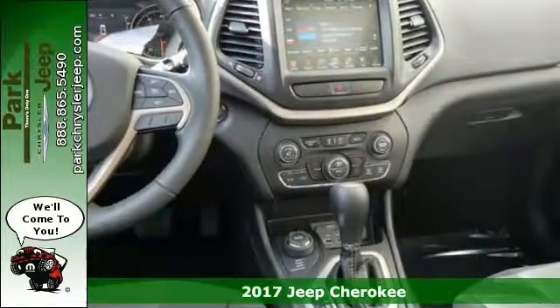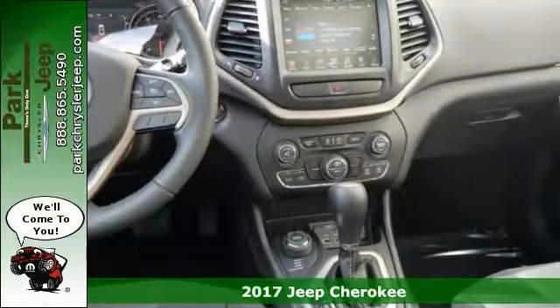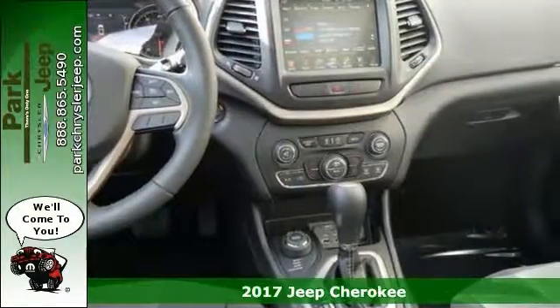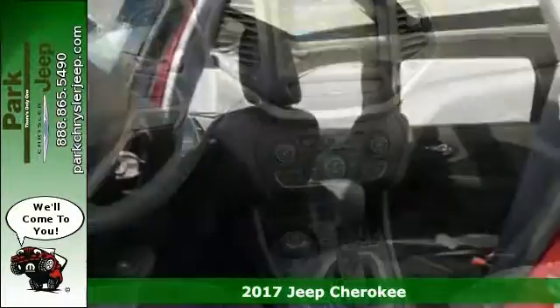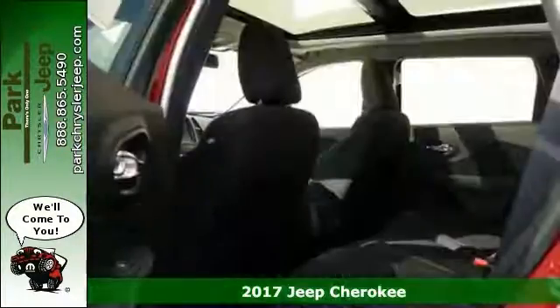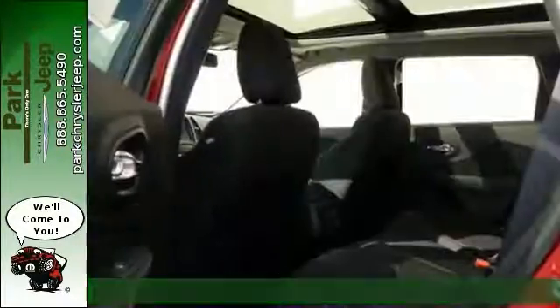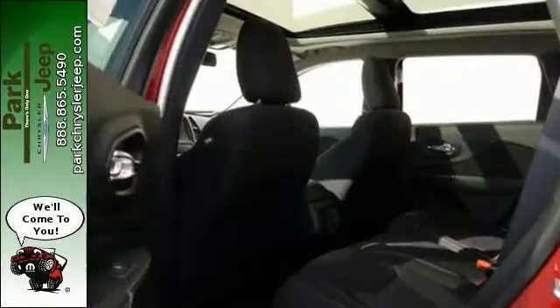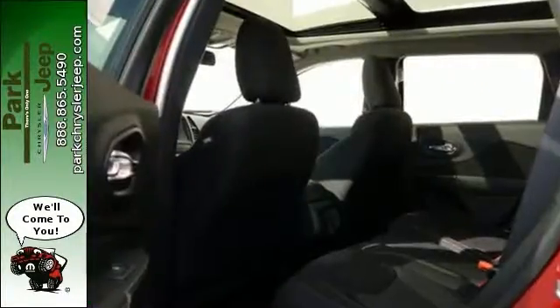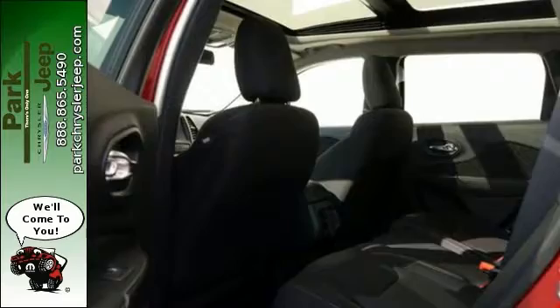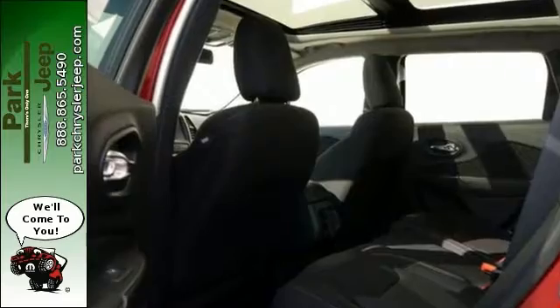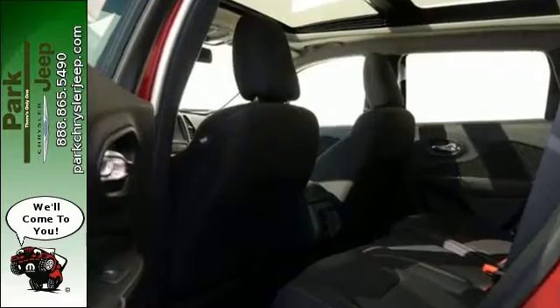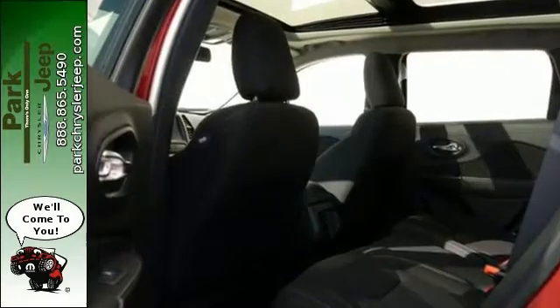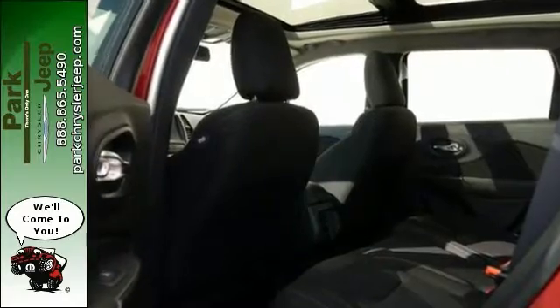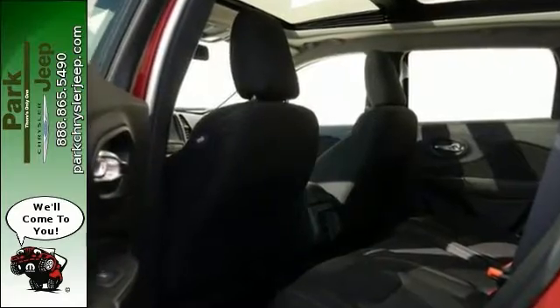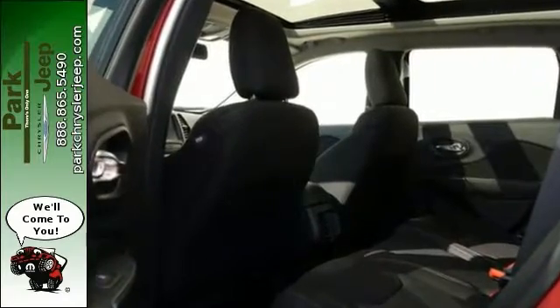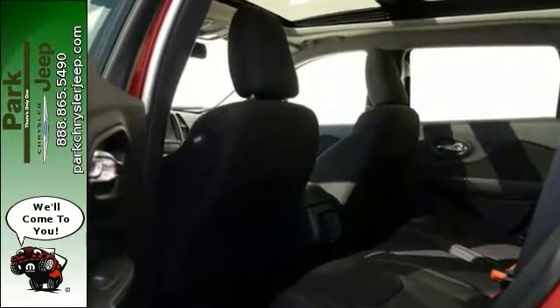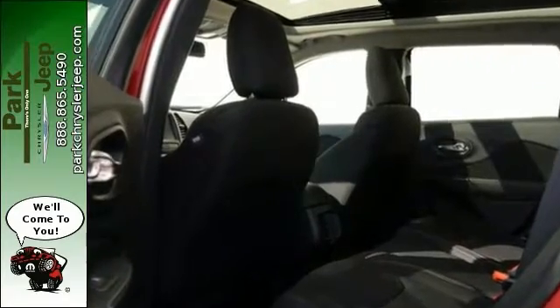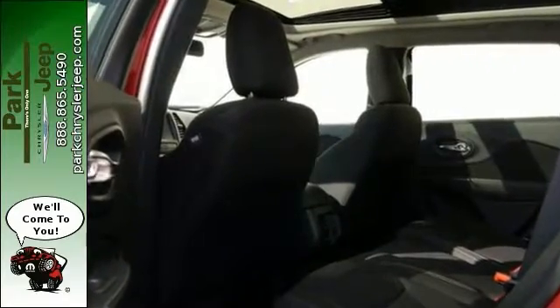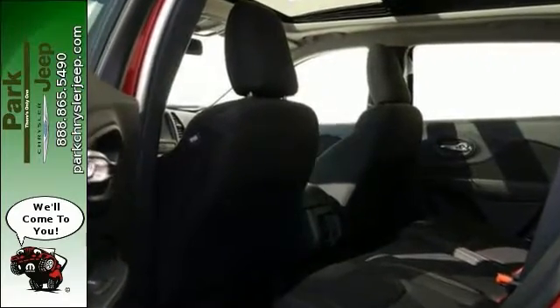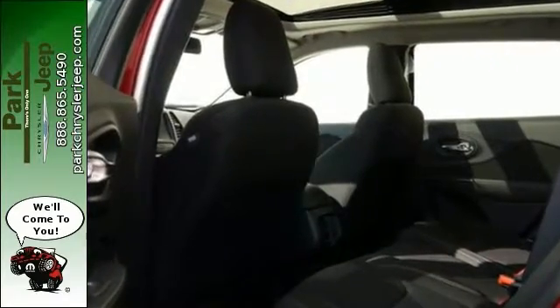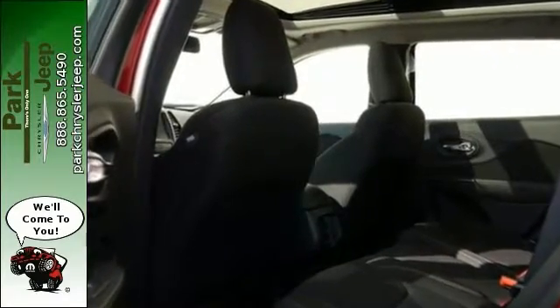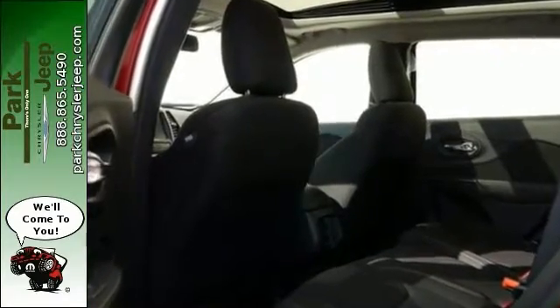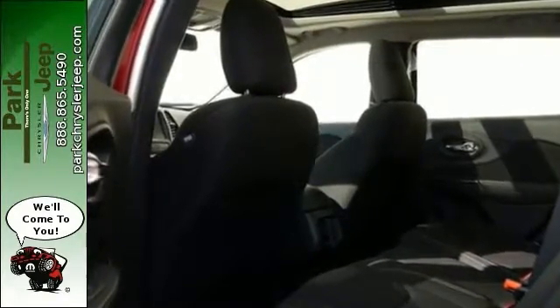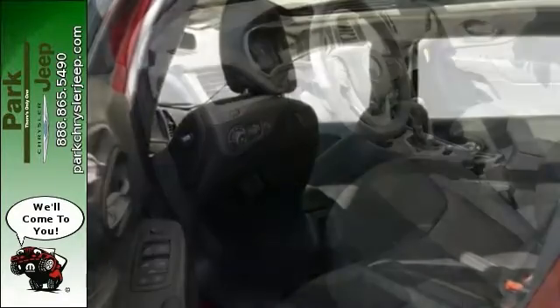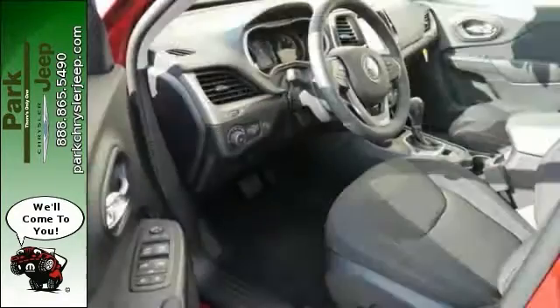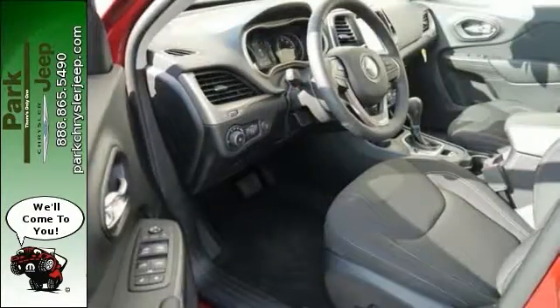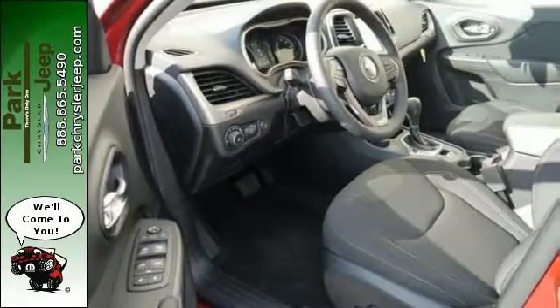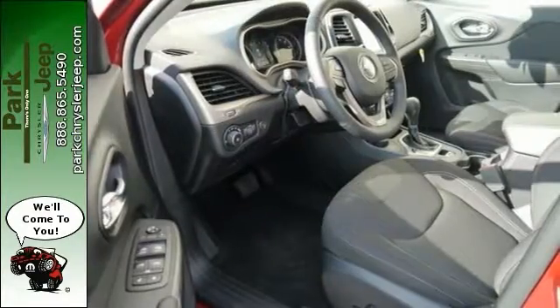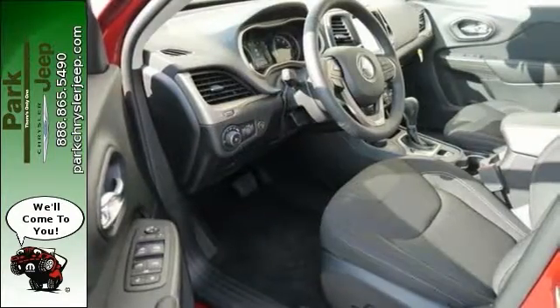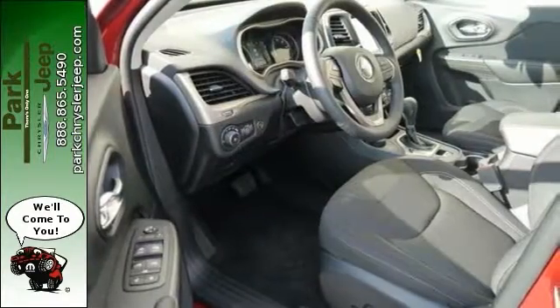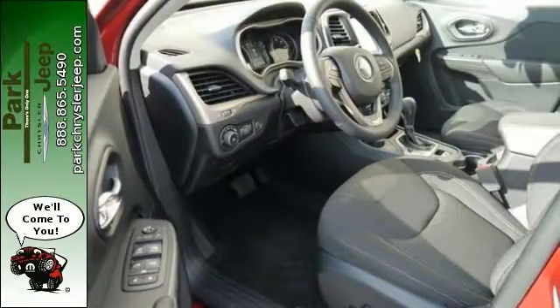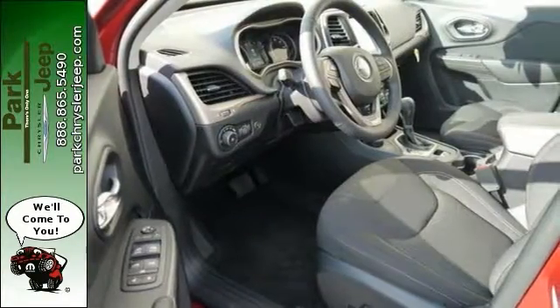Nicely equipped with trailer tow group, four-wheel drive, power sunroof, Xenon headlights, and Uconnect 8.4.